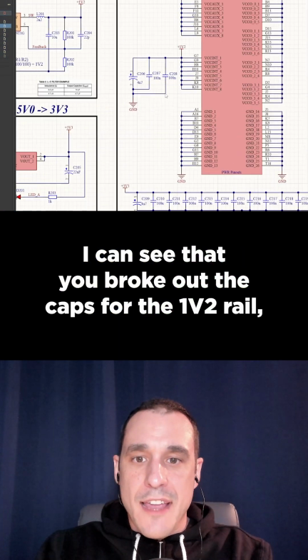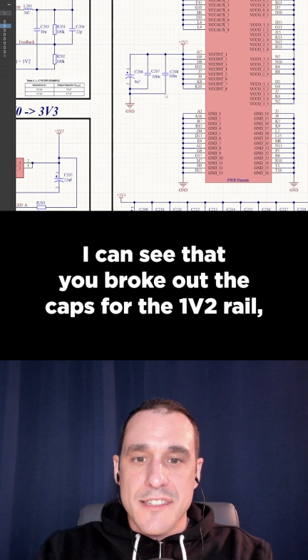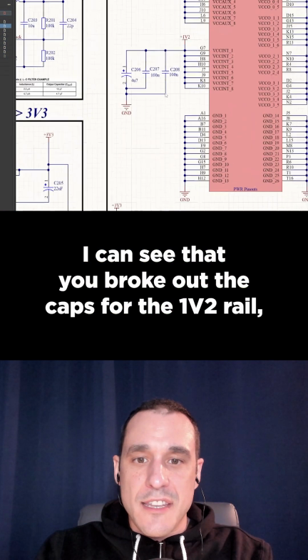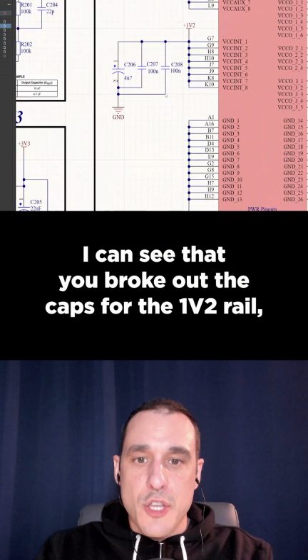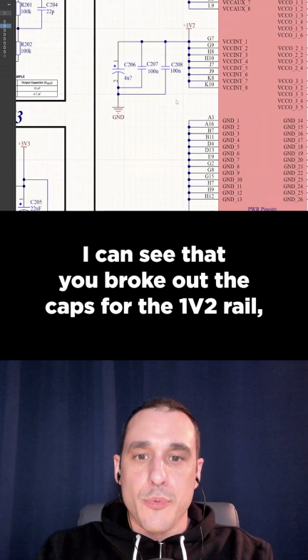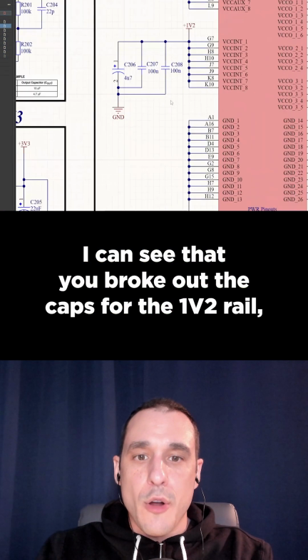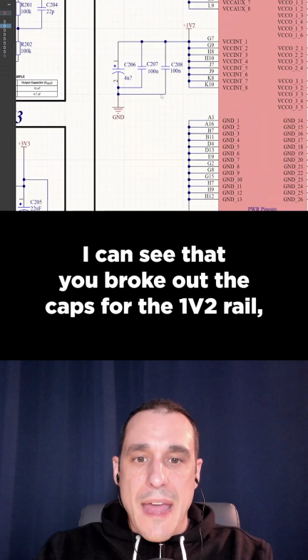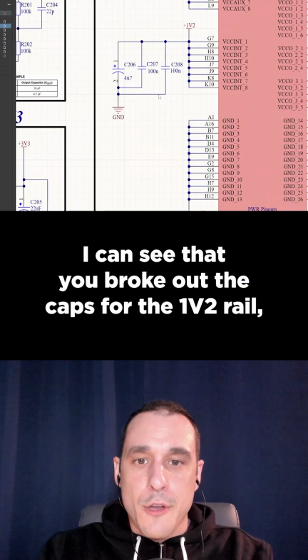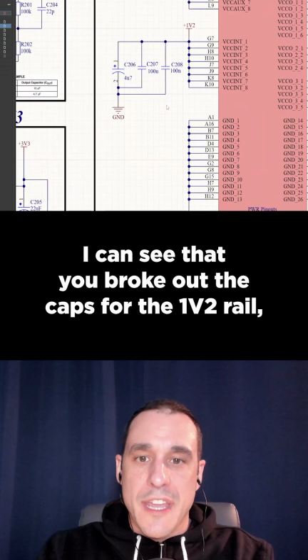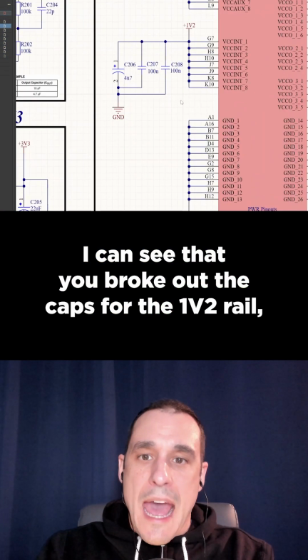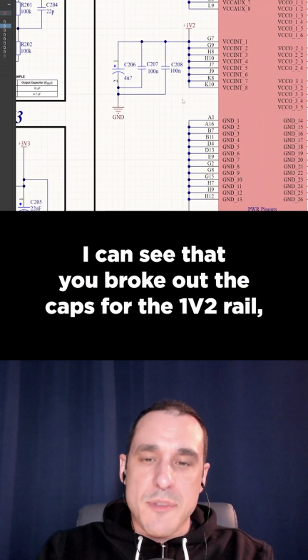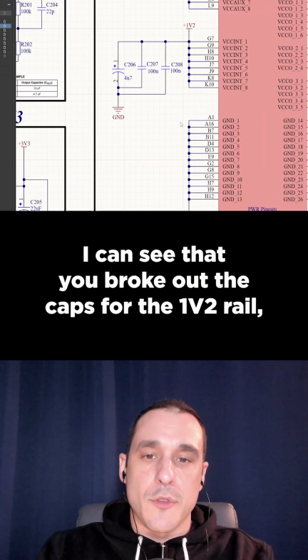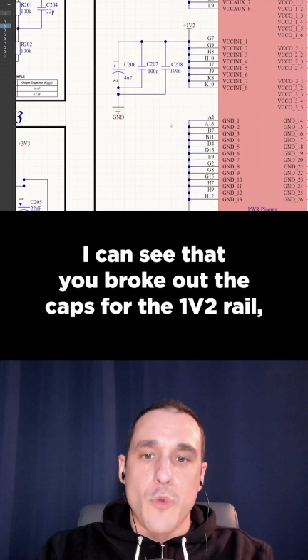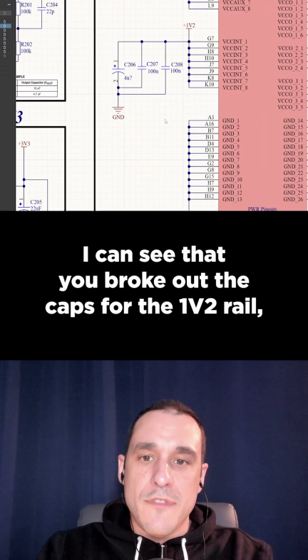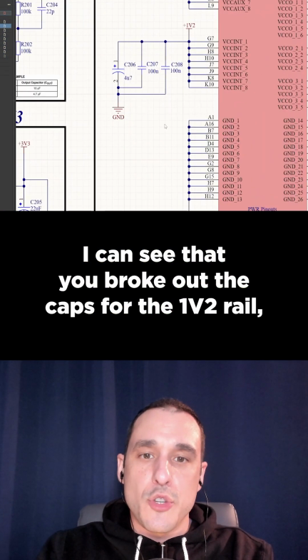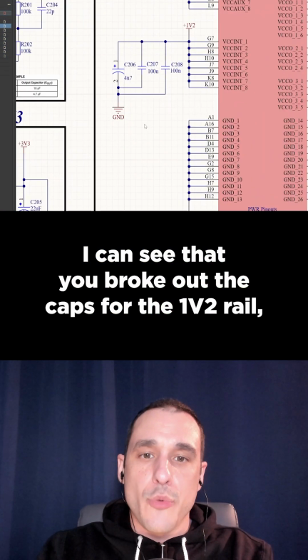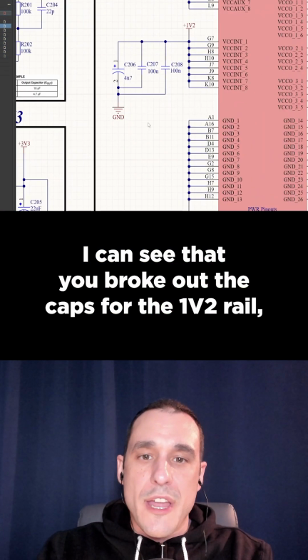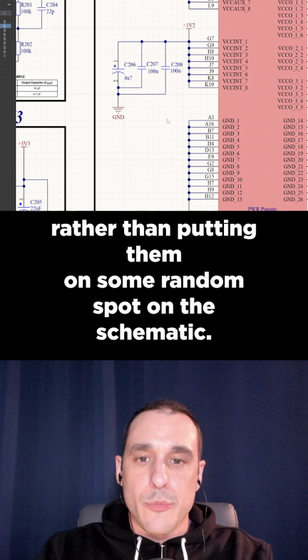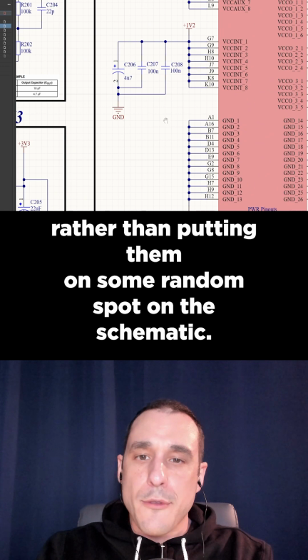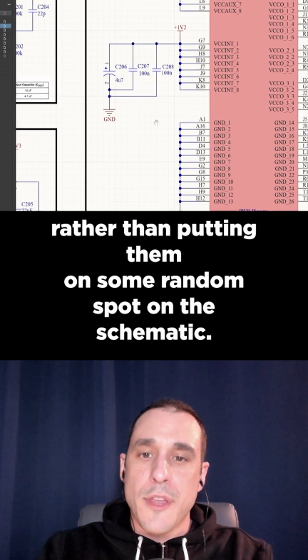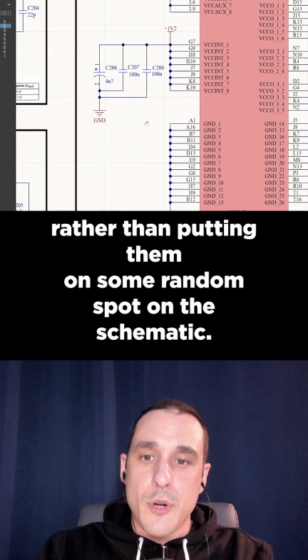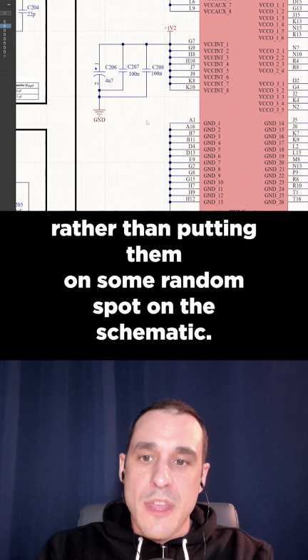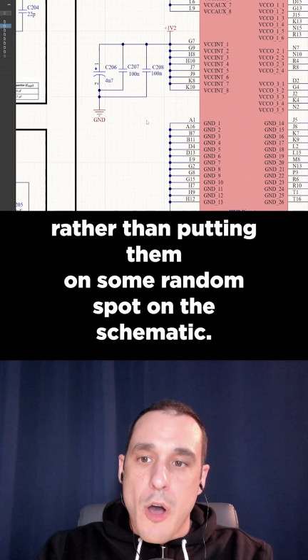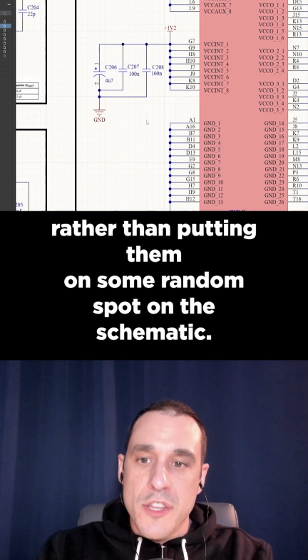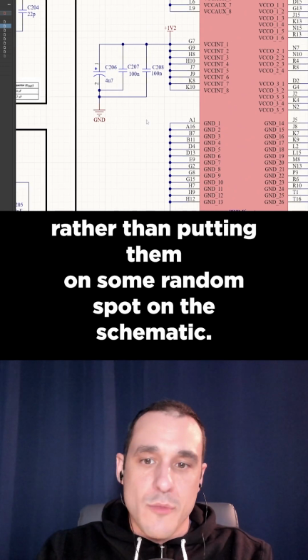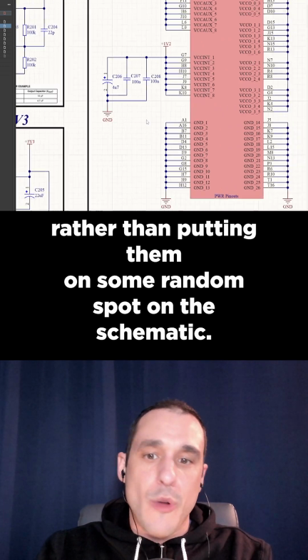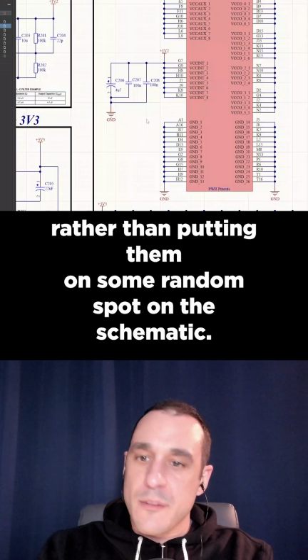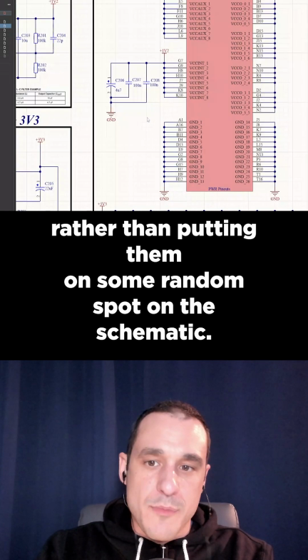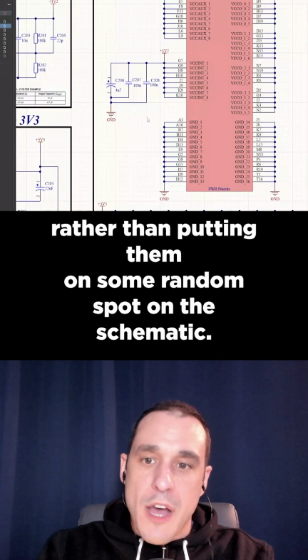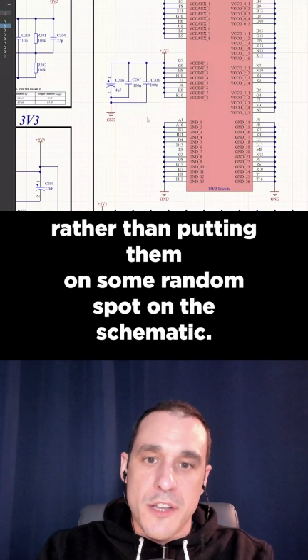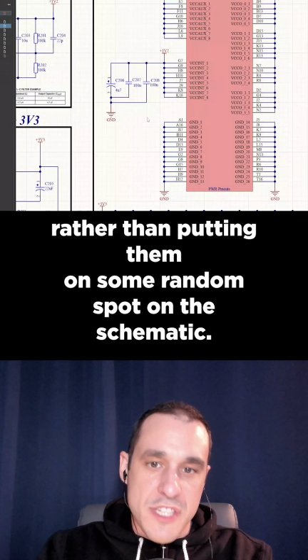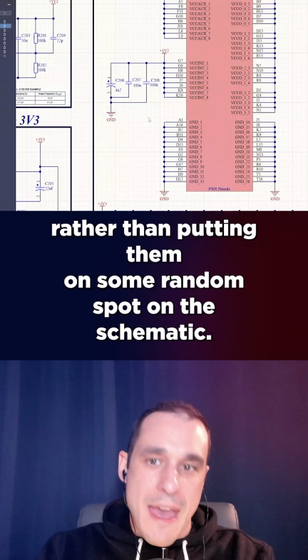I can see that you broke out the caps for the 1v2 rail rather than putting them on some random spot on the schematic.